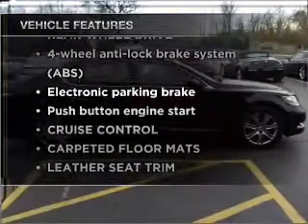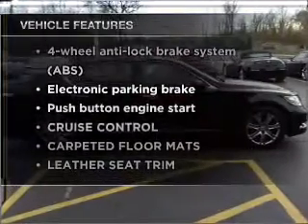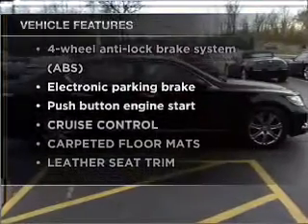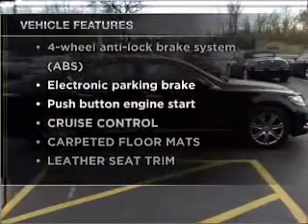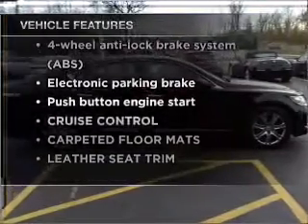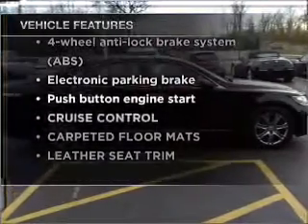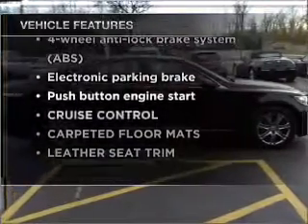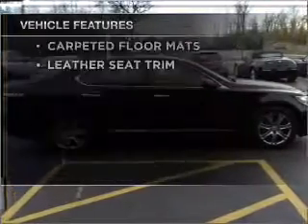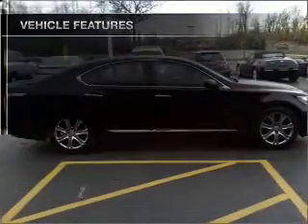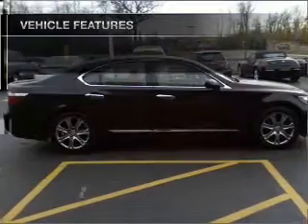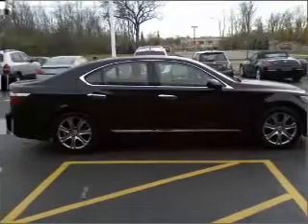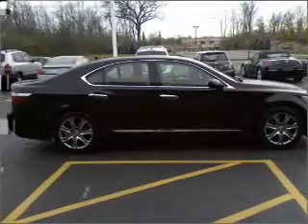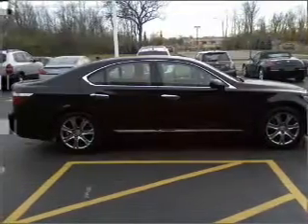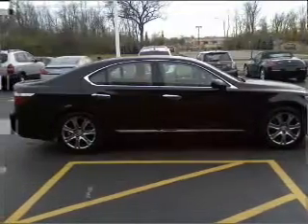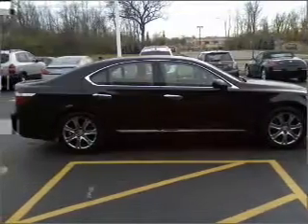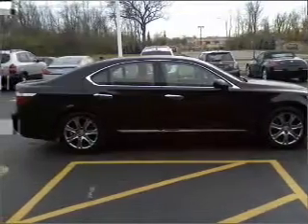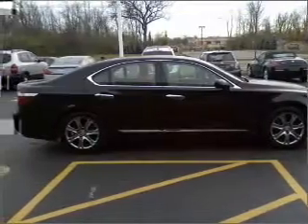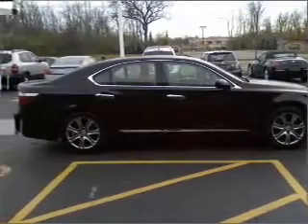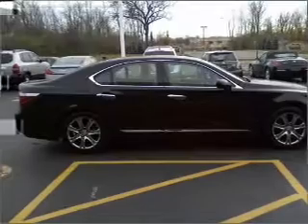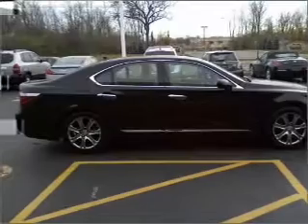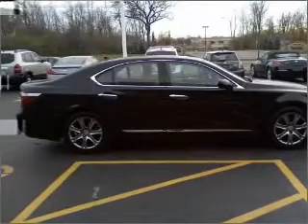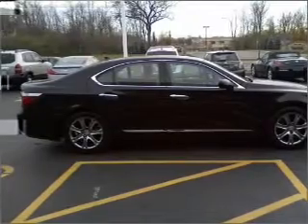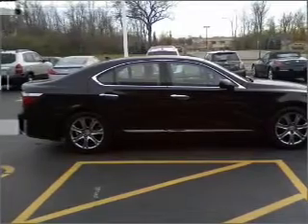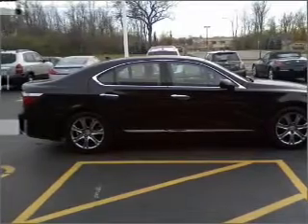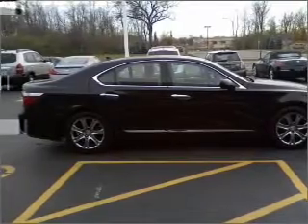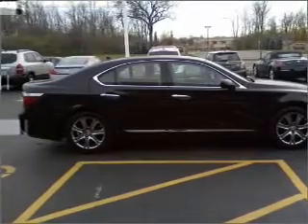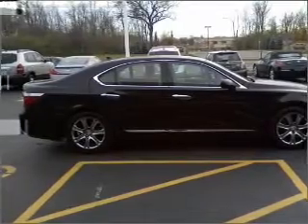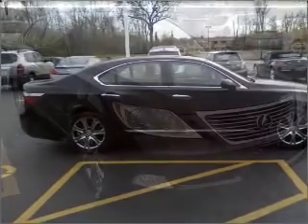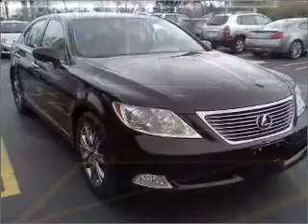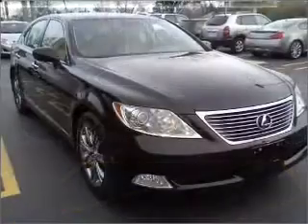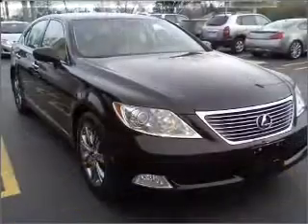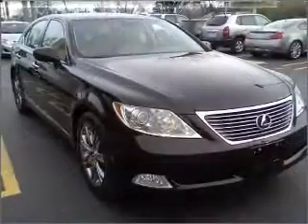Power door locks. Power windows. Power steering. Cruise control. An alarm system.